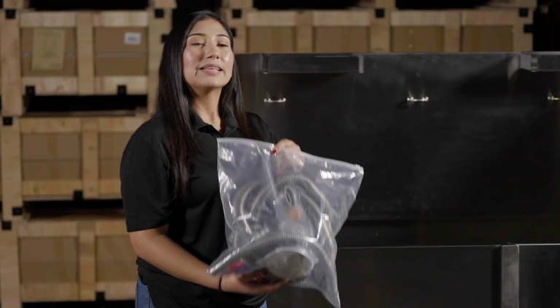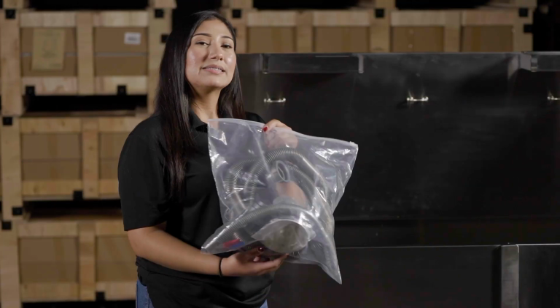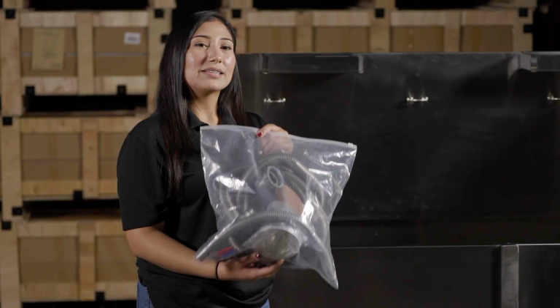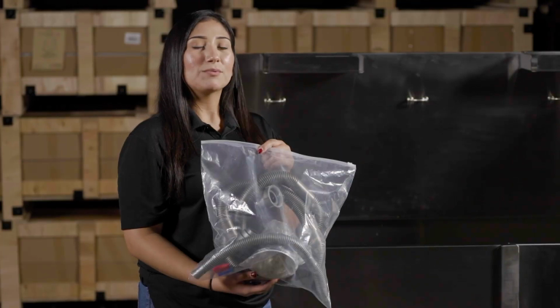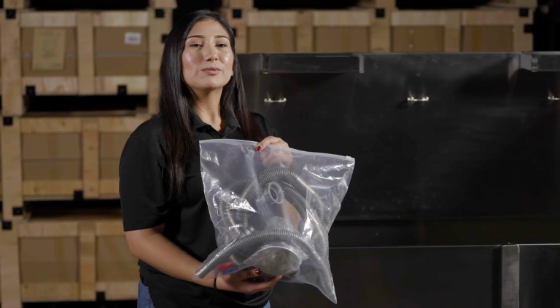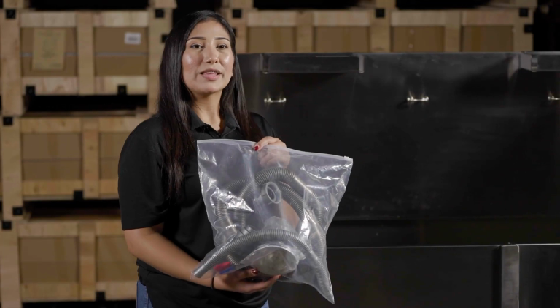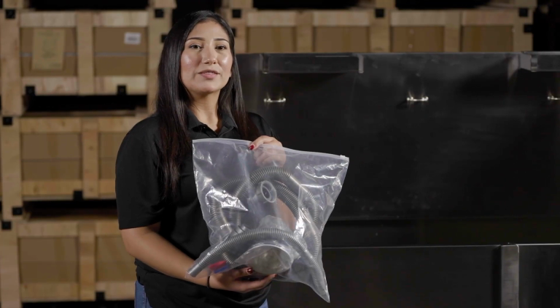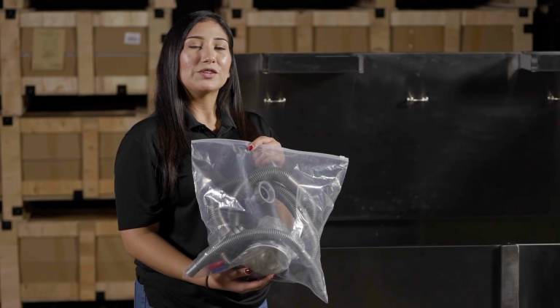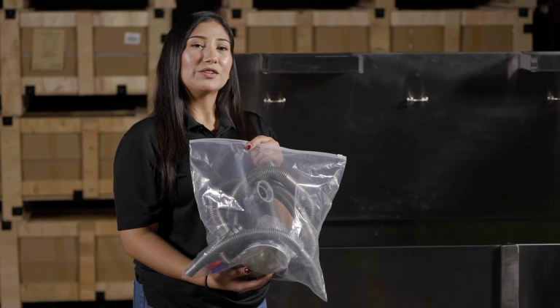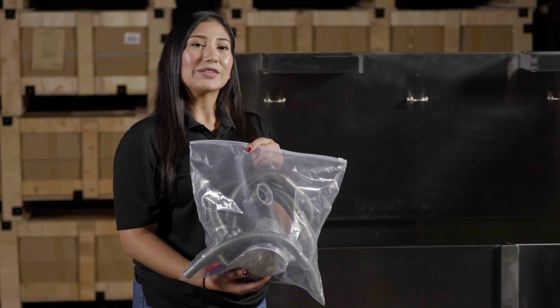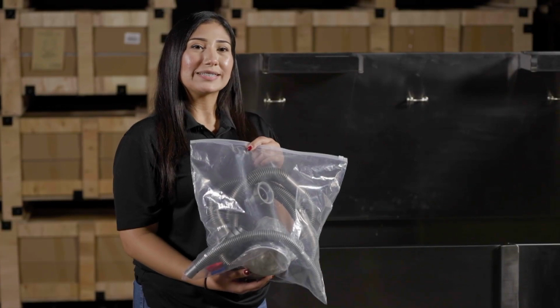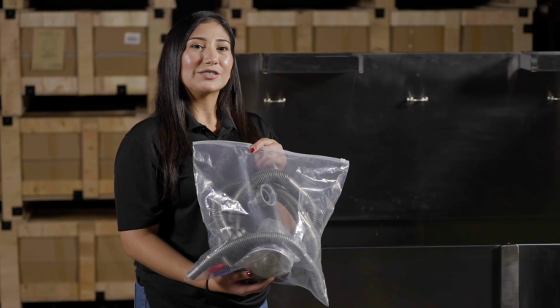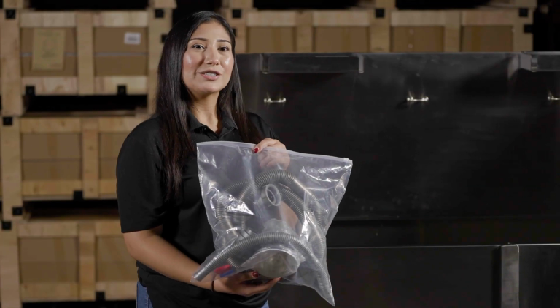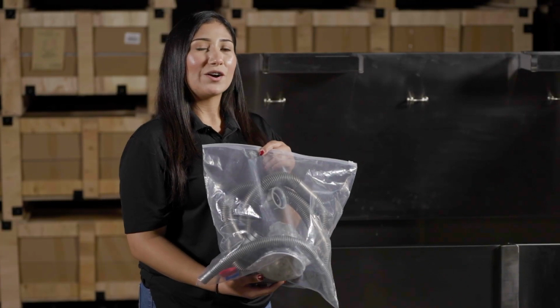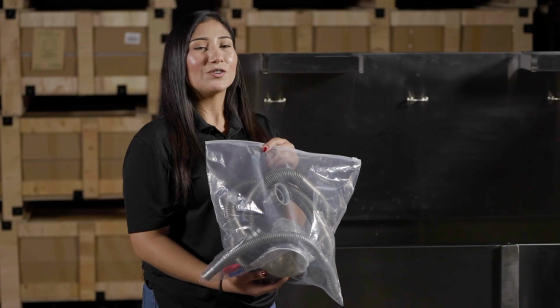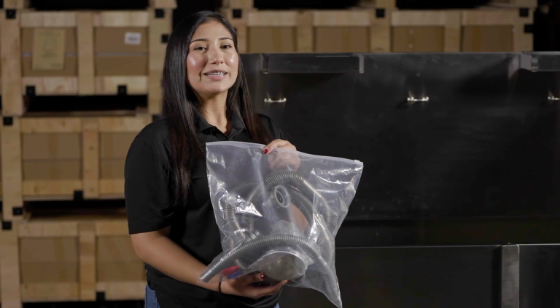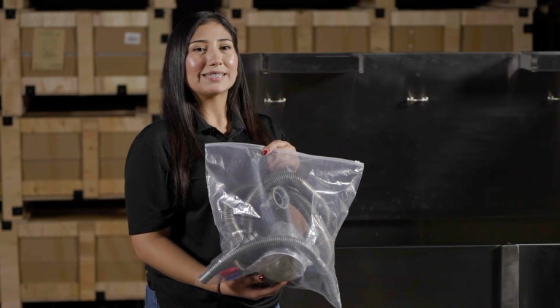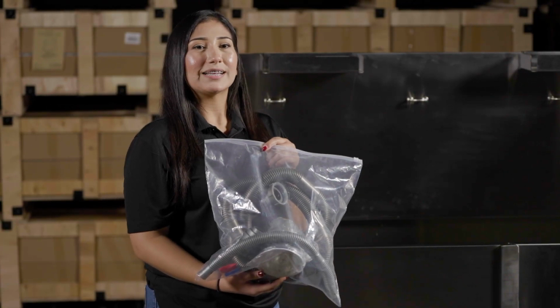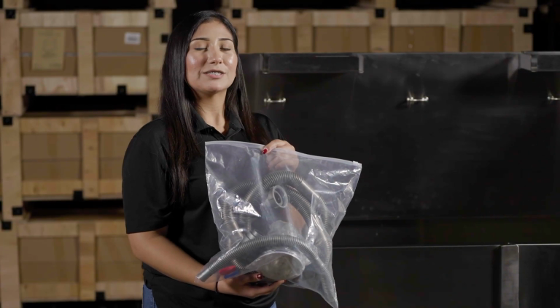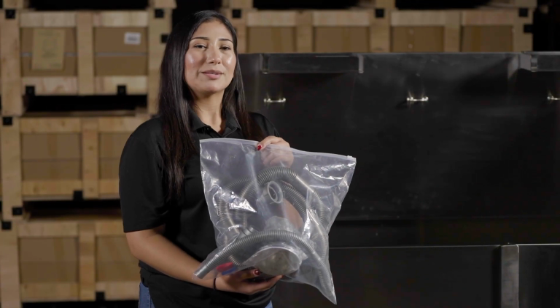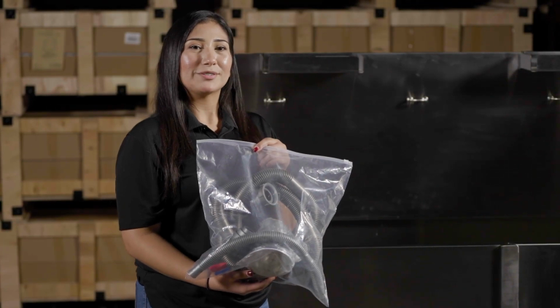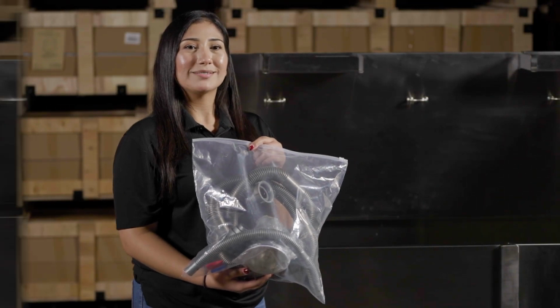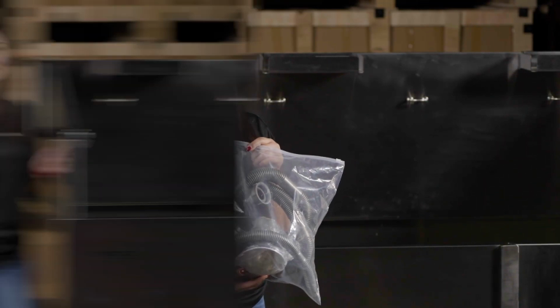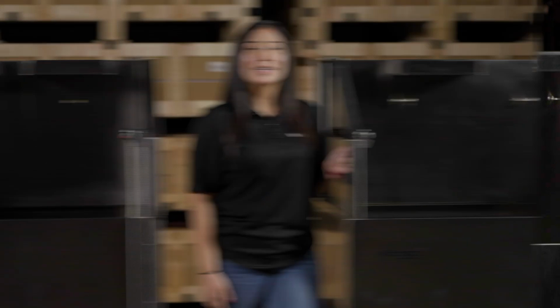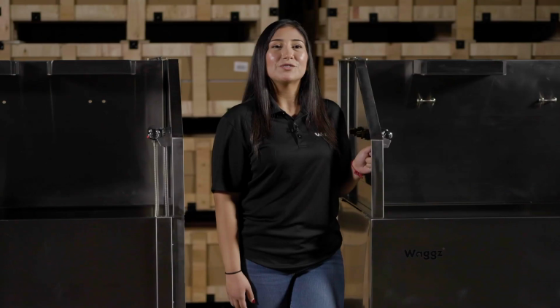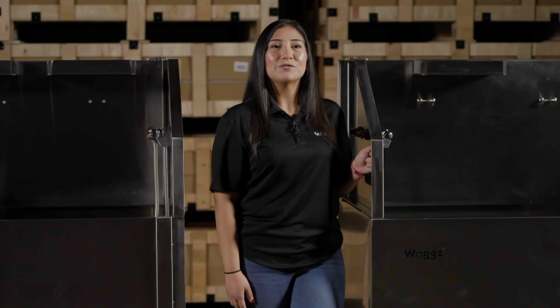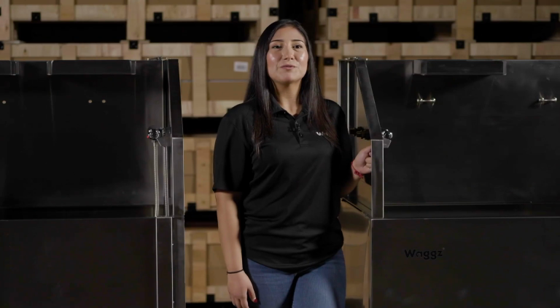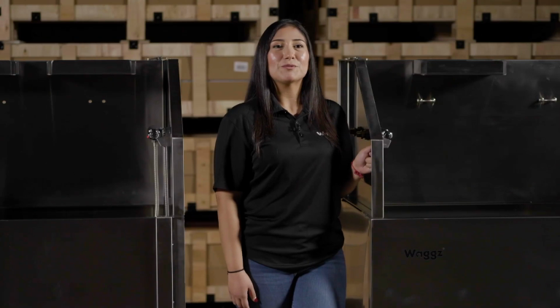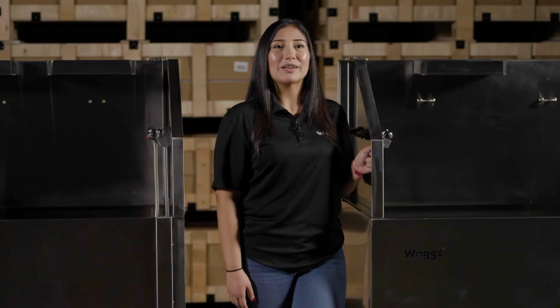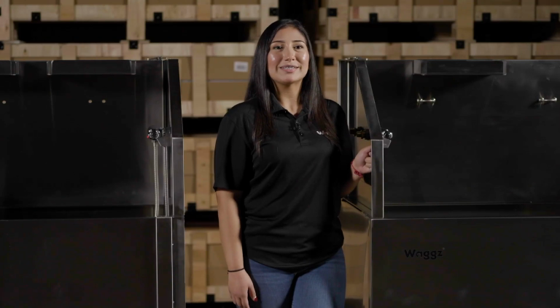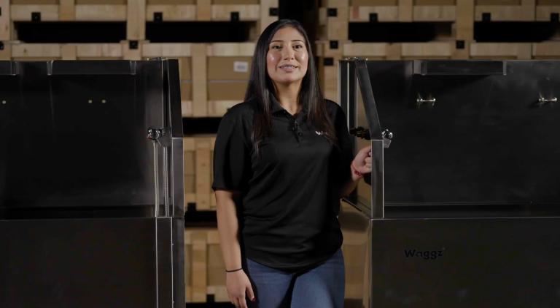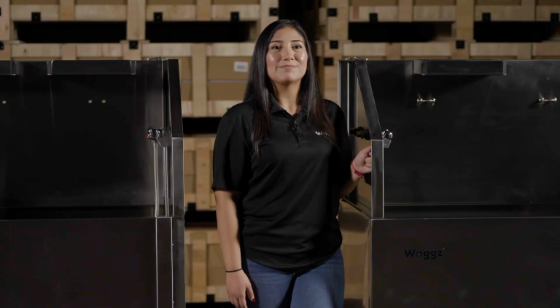This tub comes with everything you need for installation. All you need is a licensed plumber. Stay tuned for more products to come.